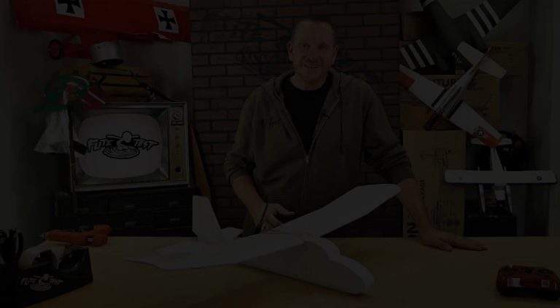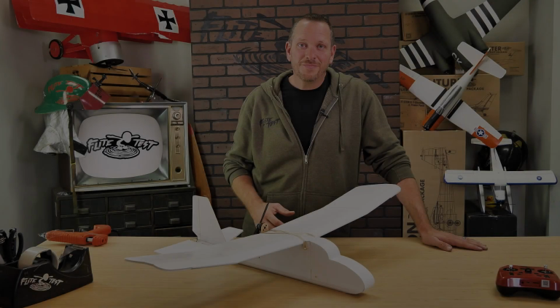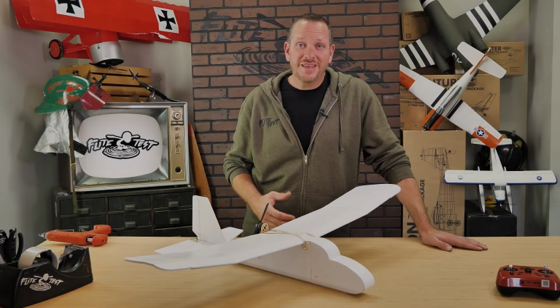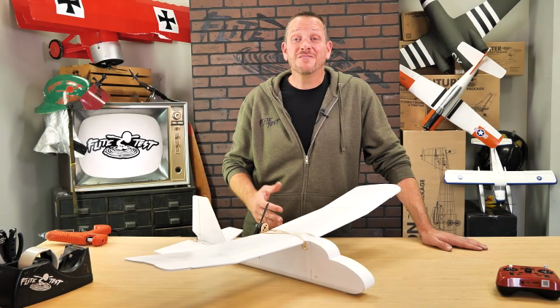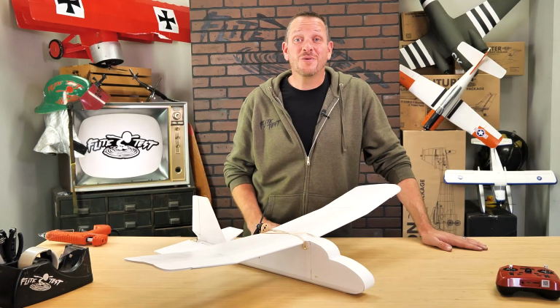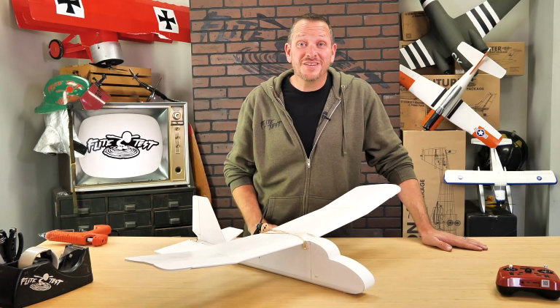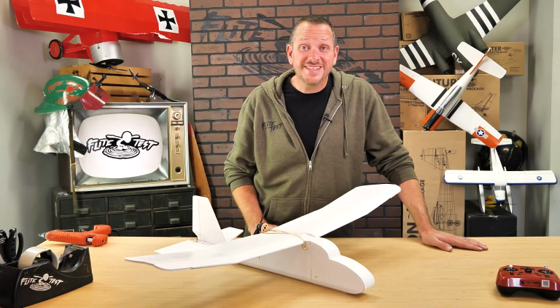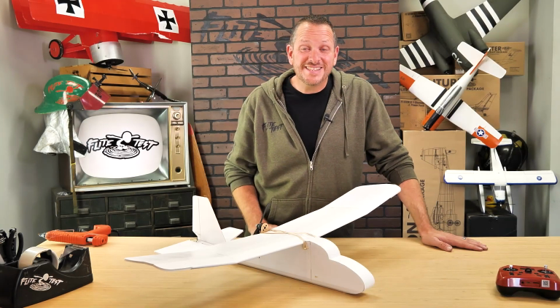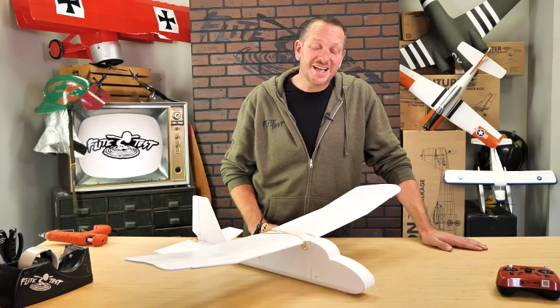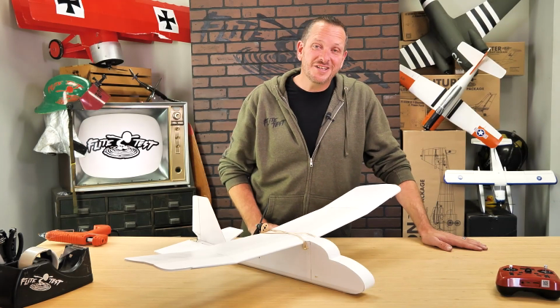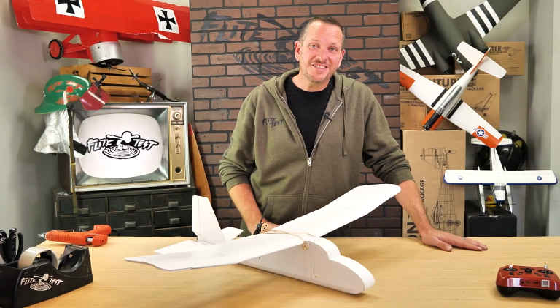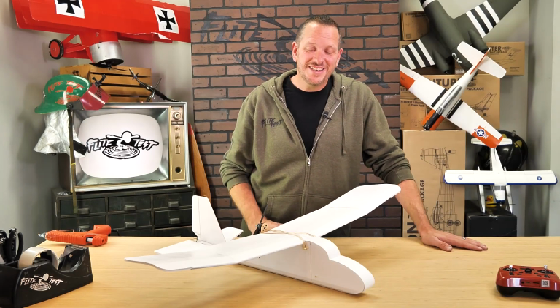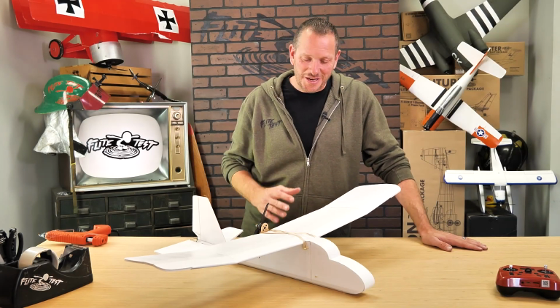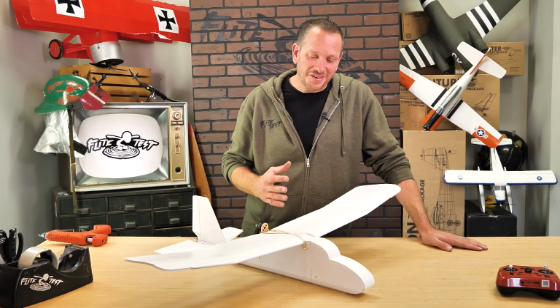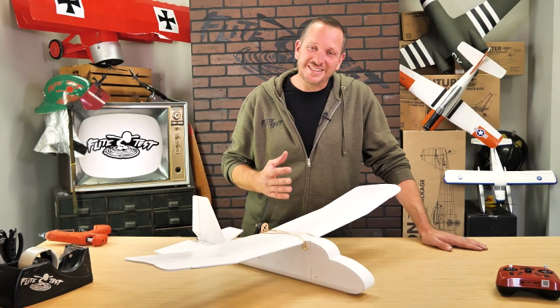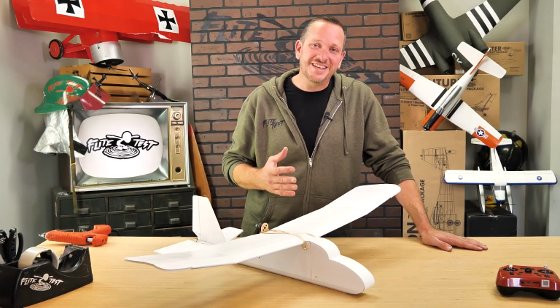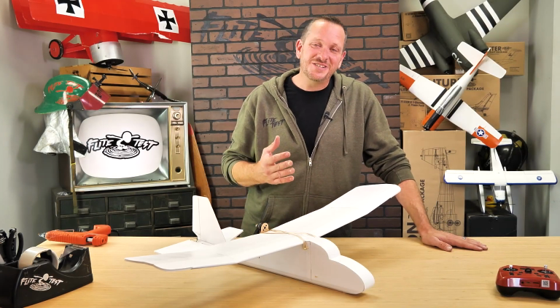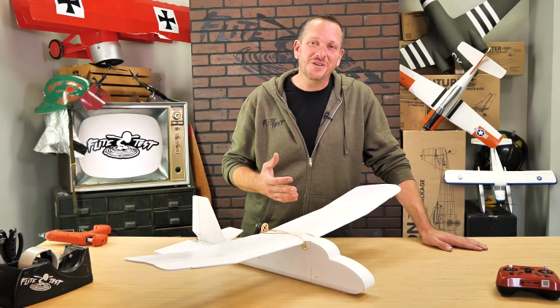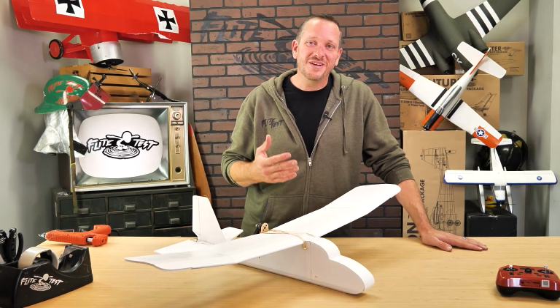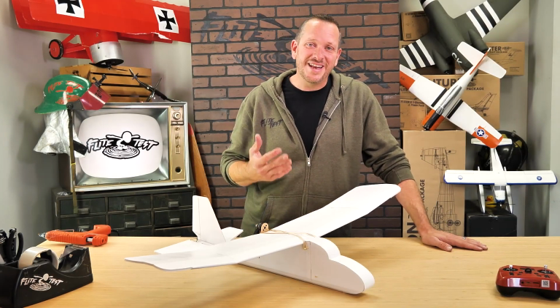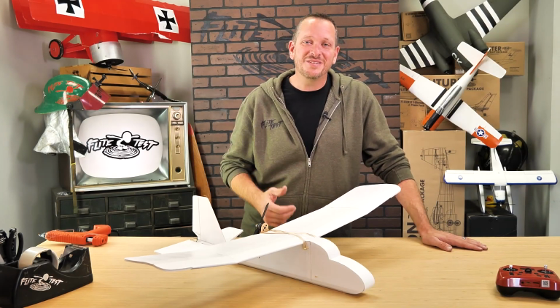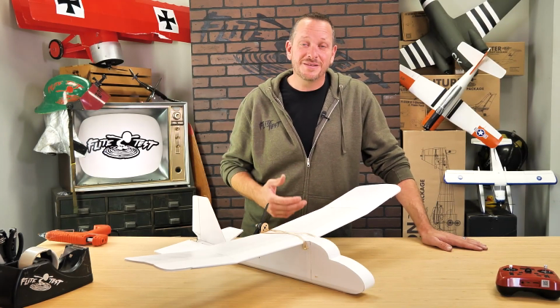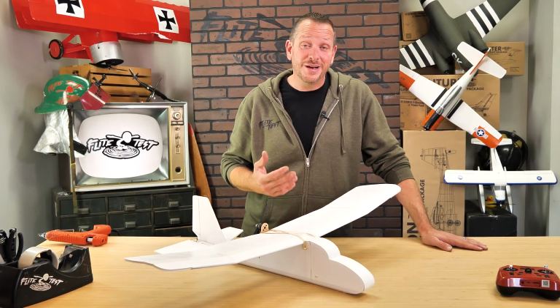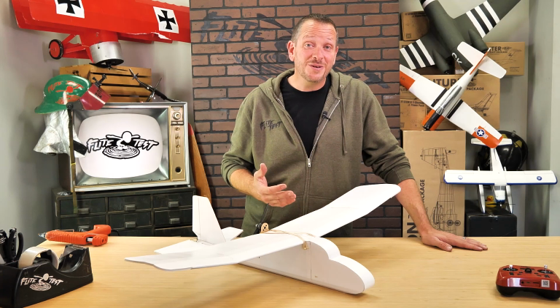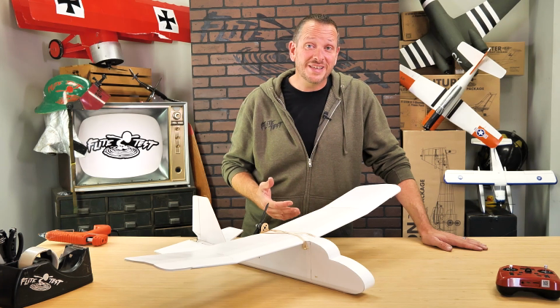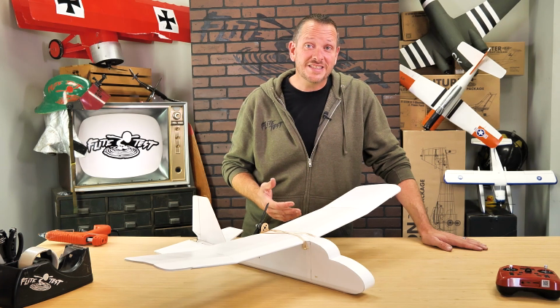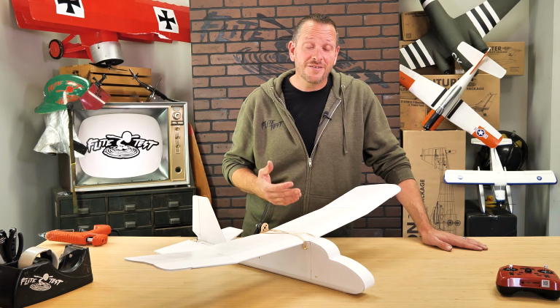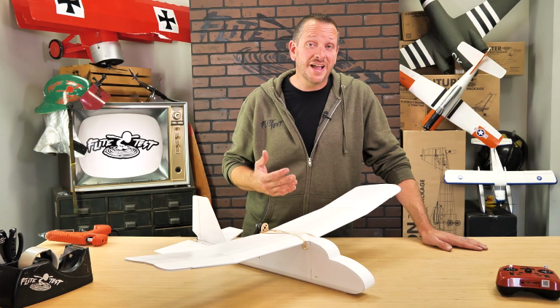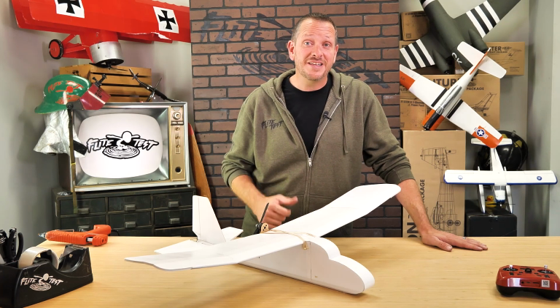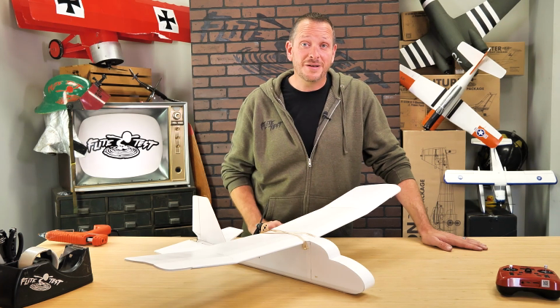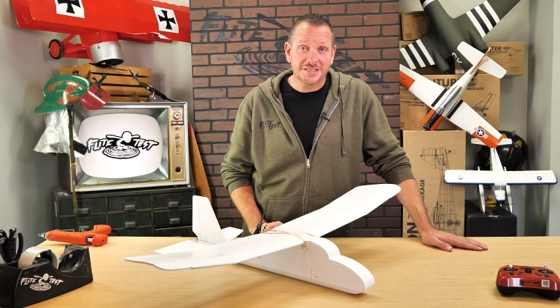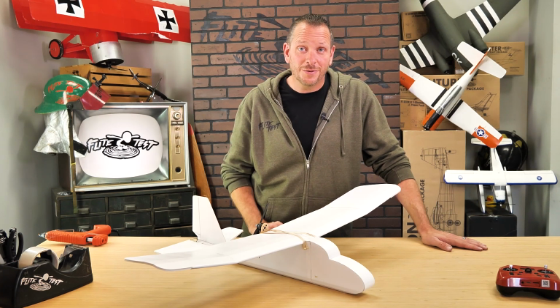Hey friends, welcome to Flight Test Tech. I'm Josh. Today we're excited to show you and announce the brand new release of our FT Mini Explorer.